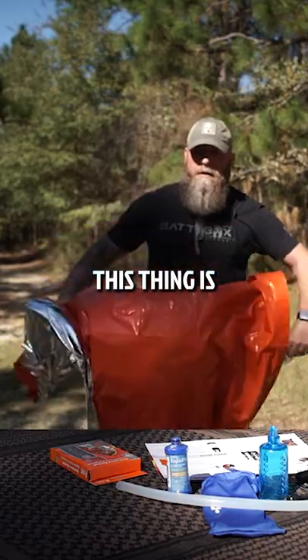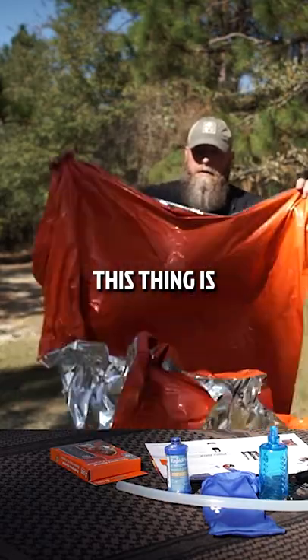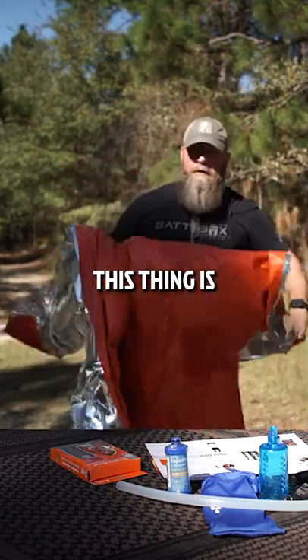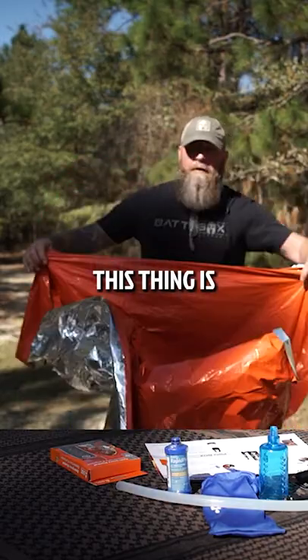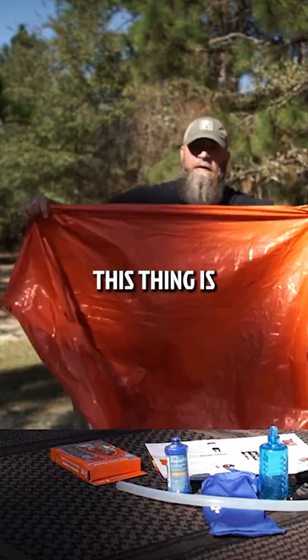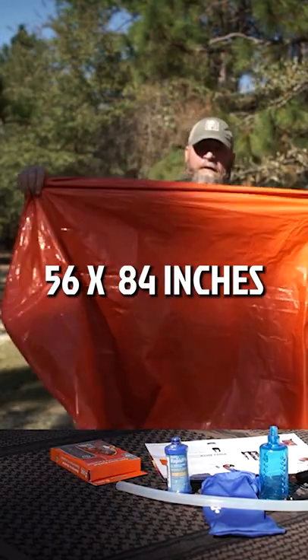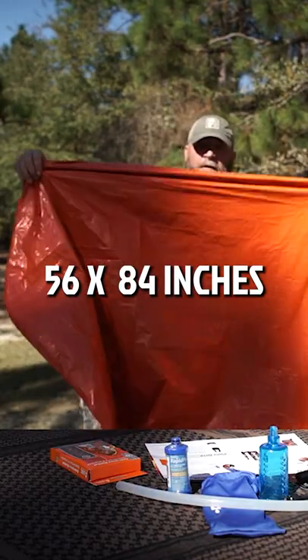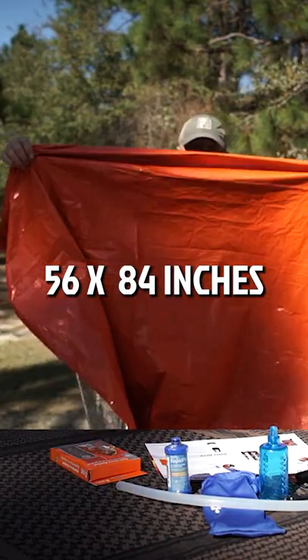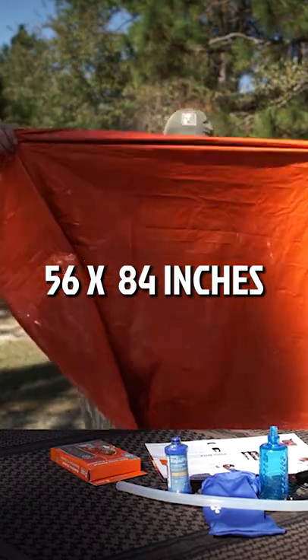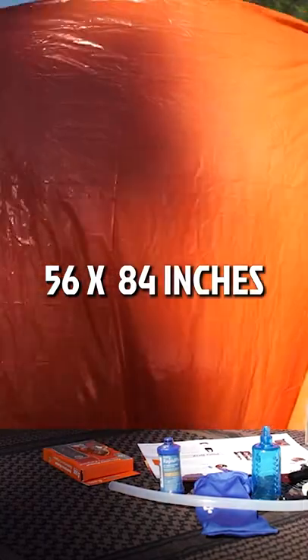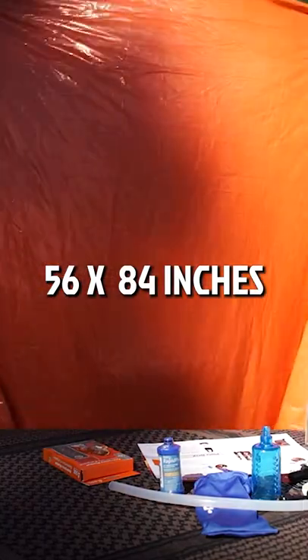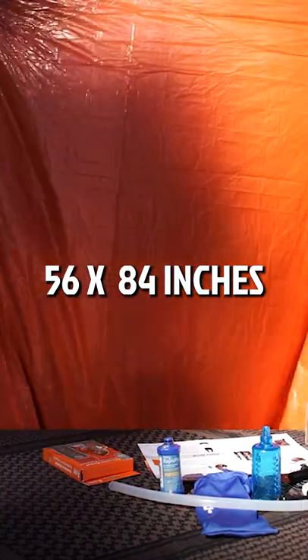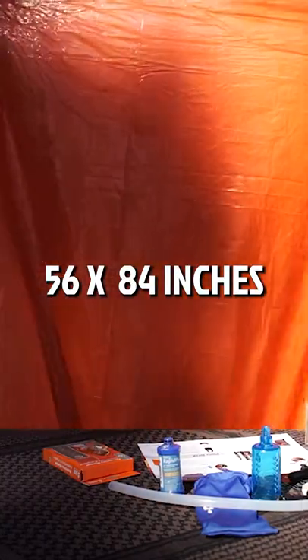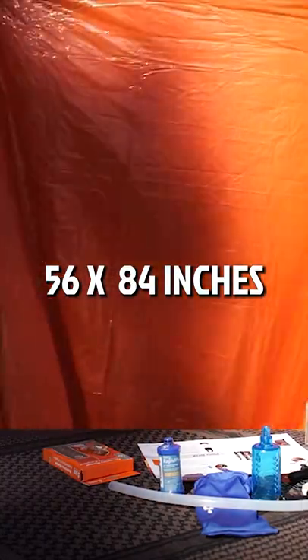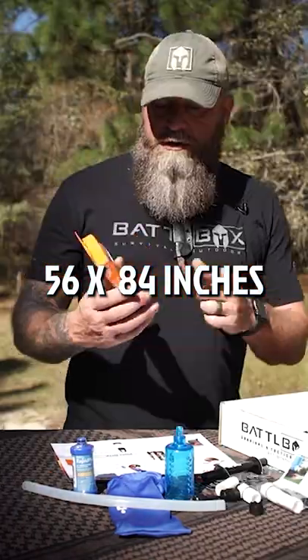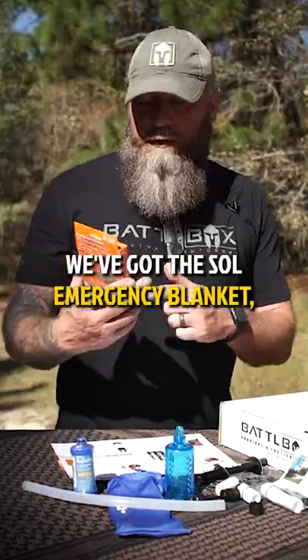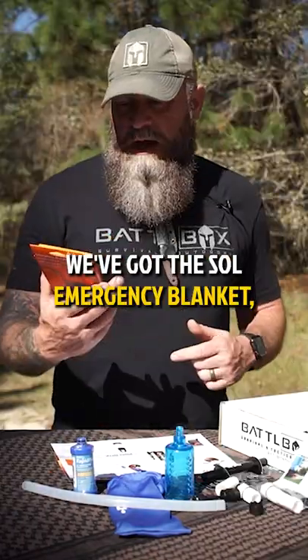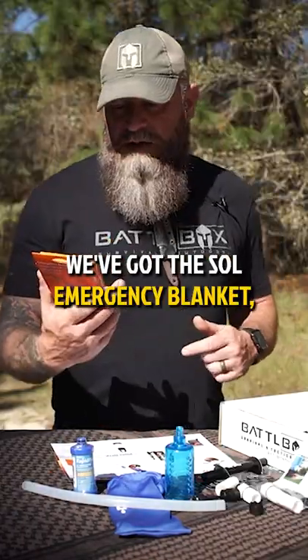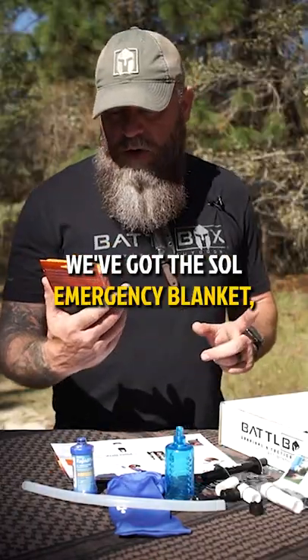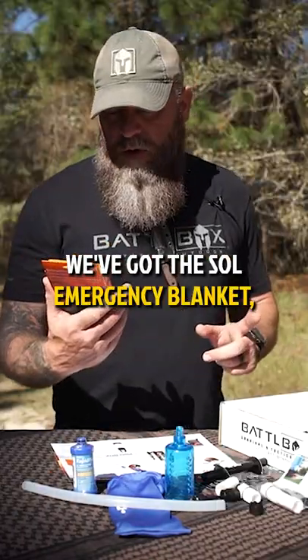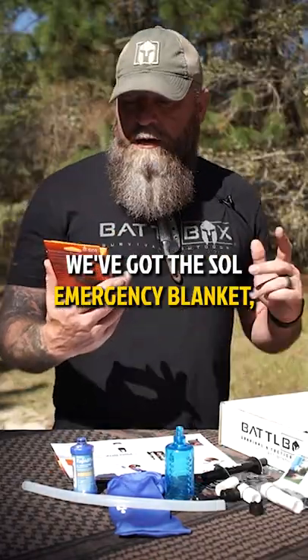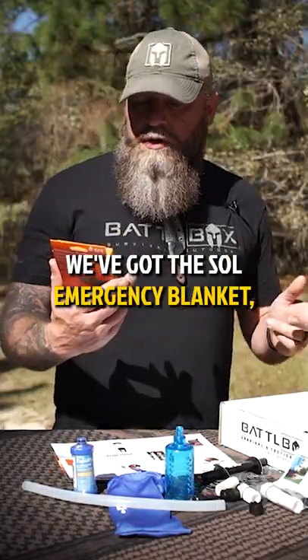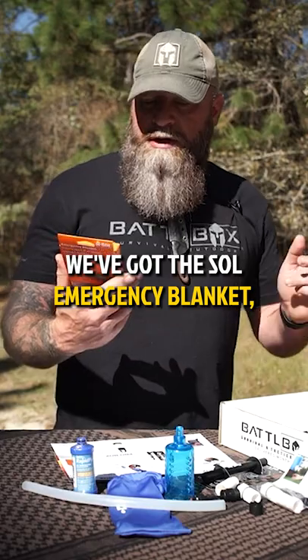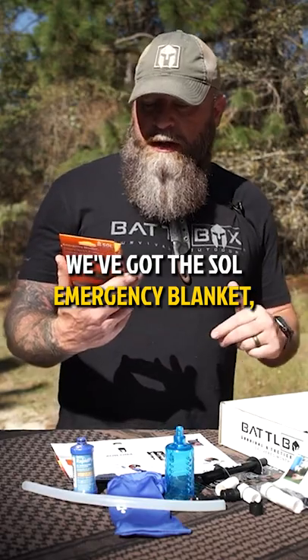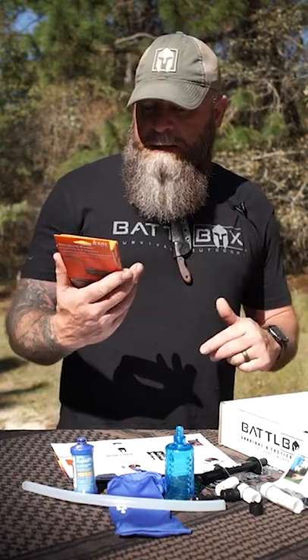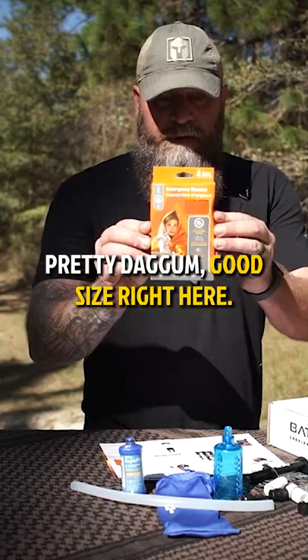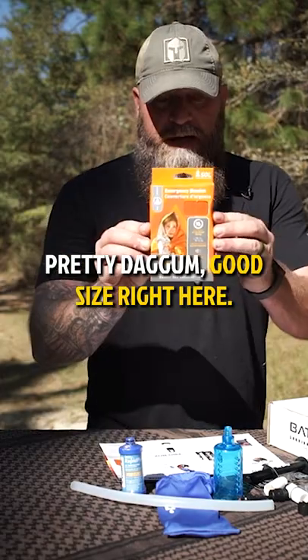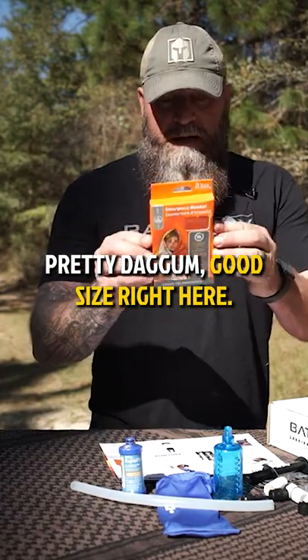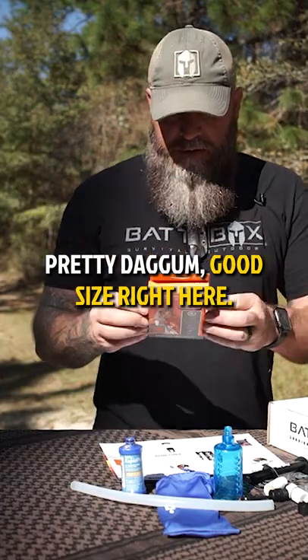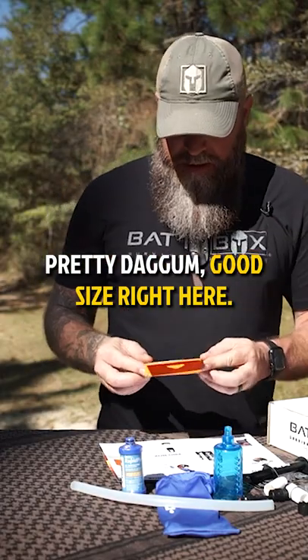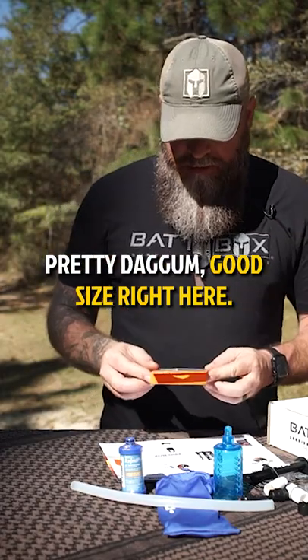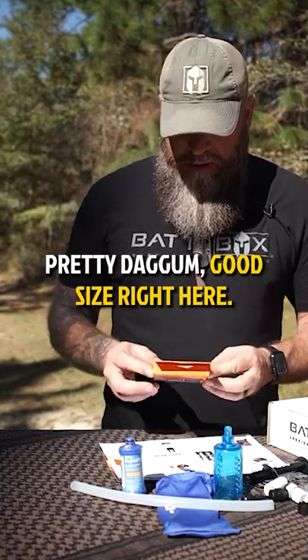This thing is 56 by 84 inches. We've got the sole emergency blanket — pretty daggum good size right here.